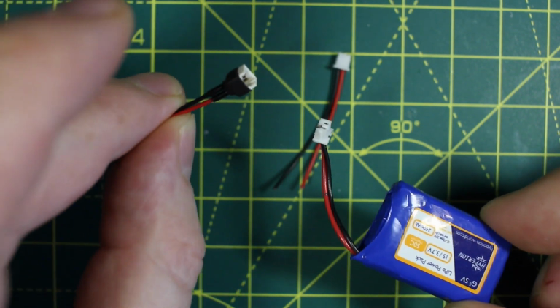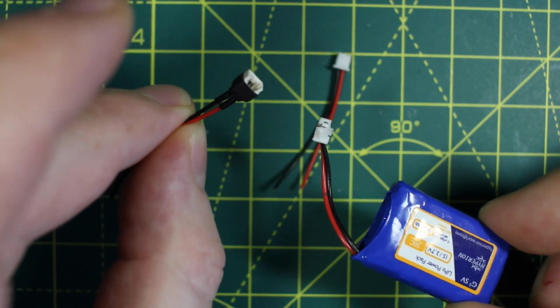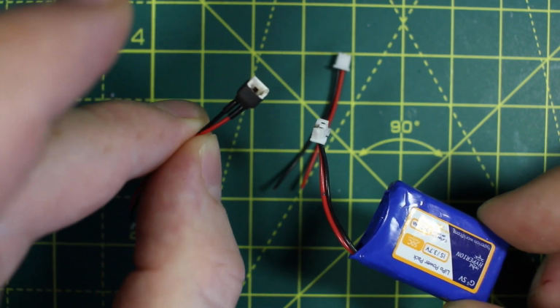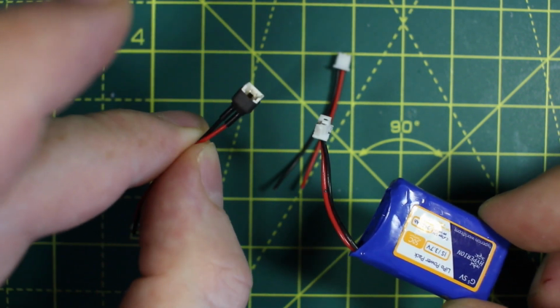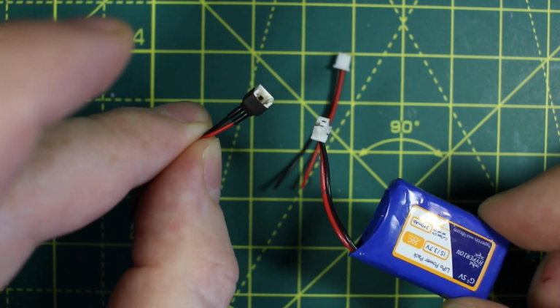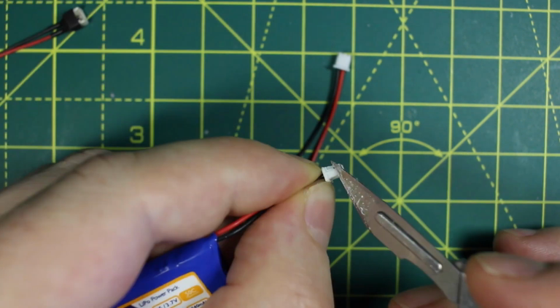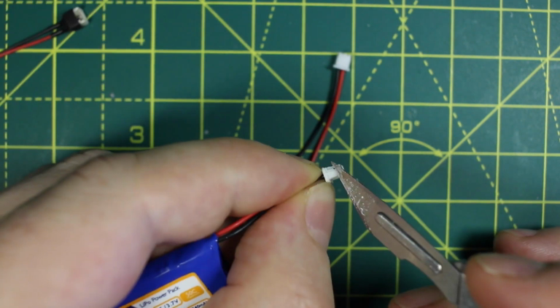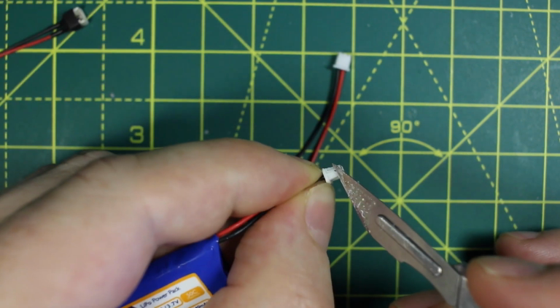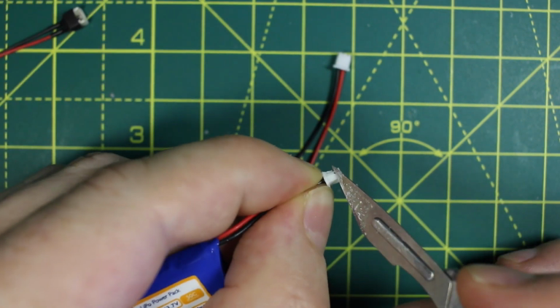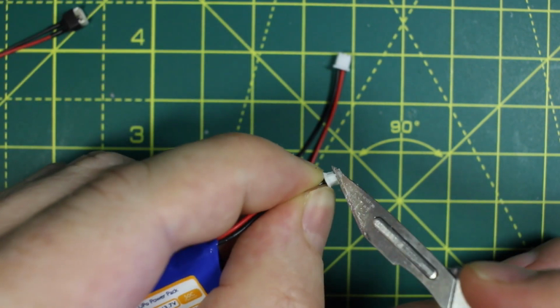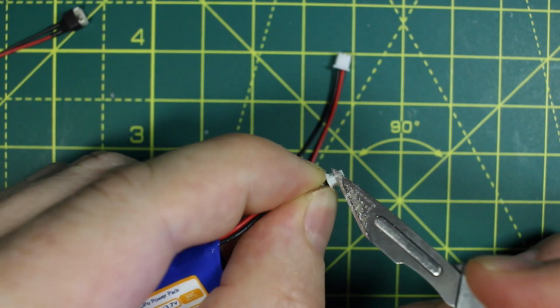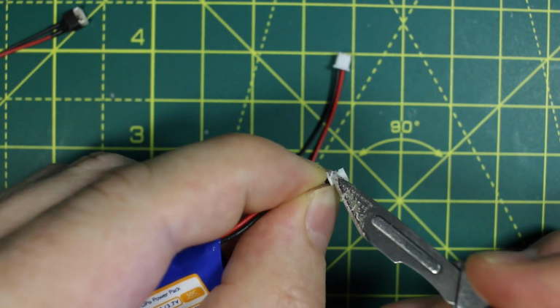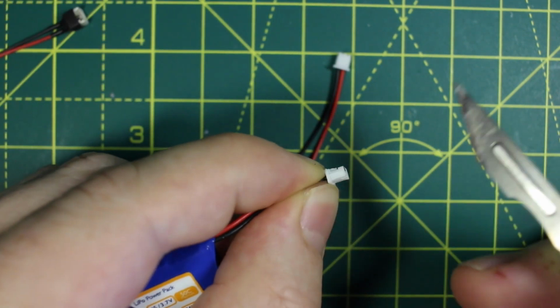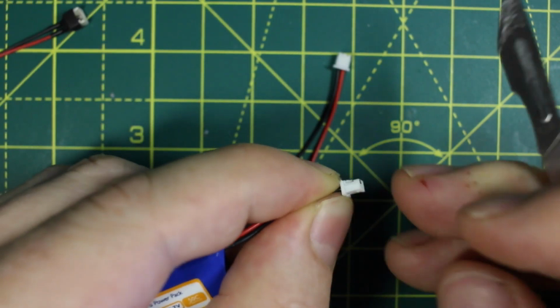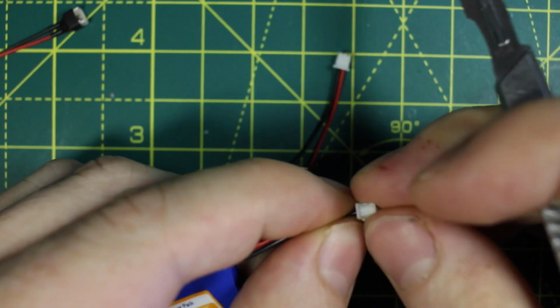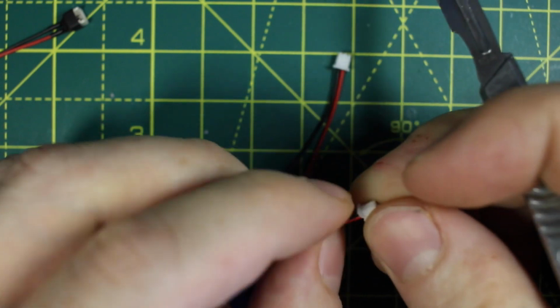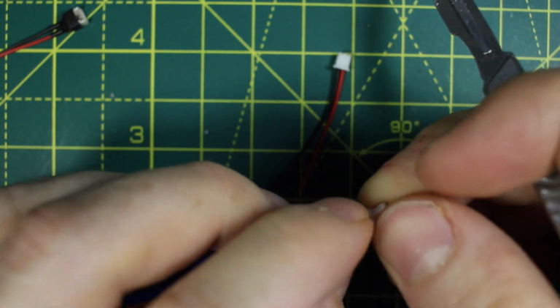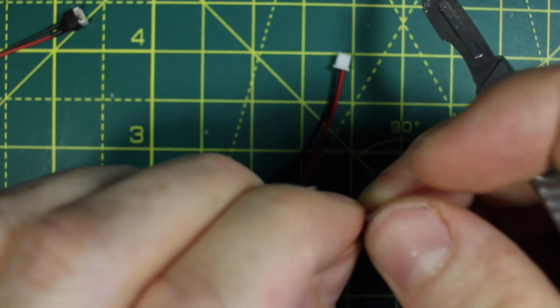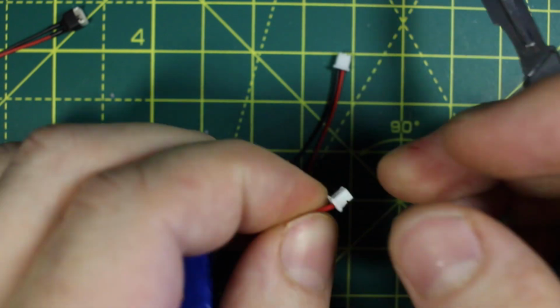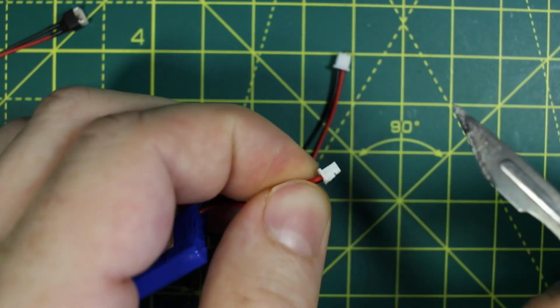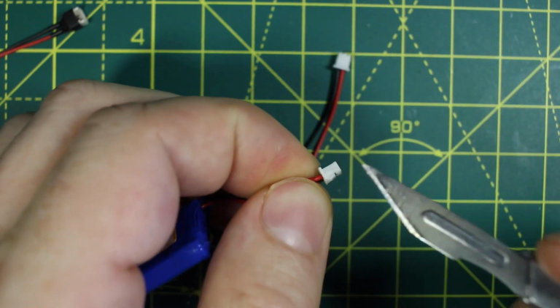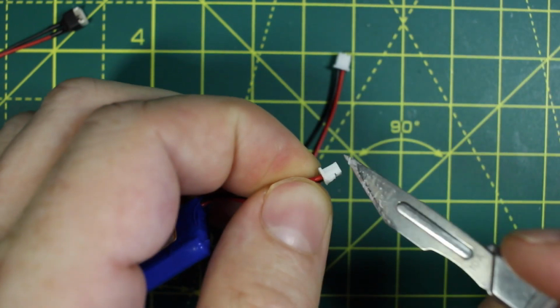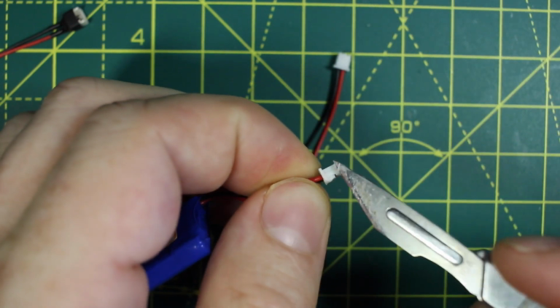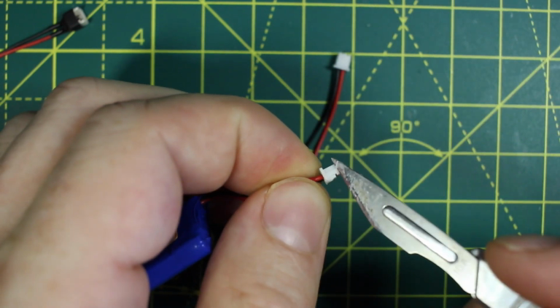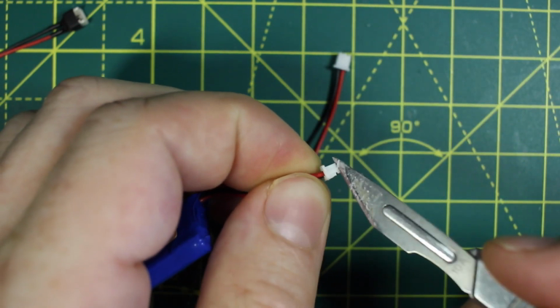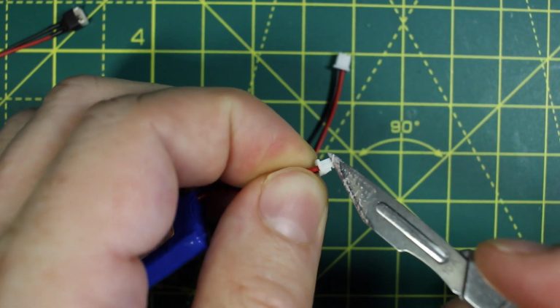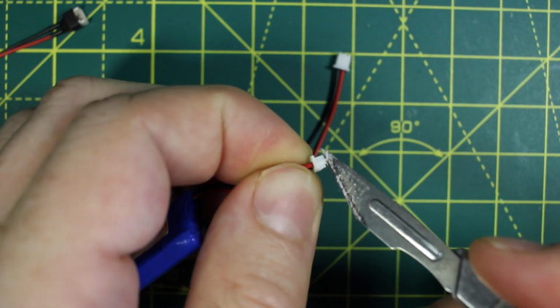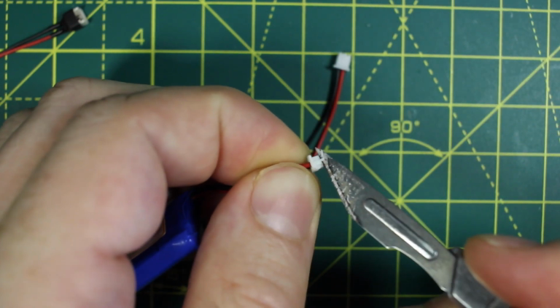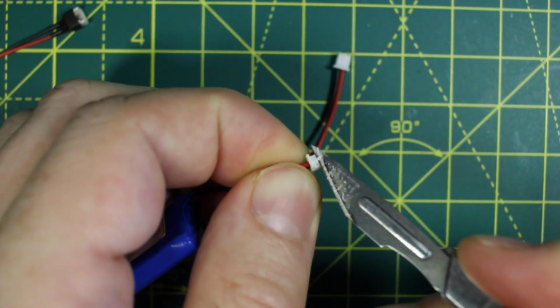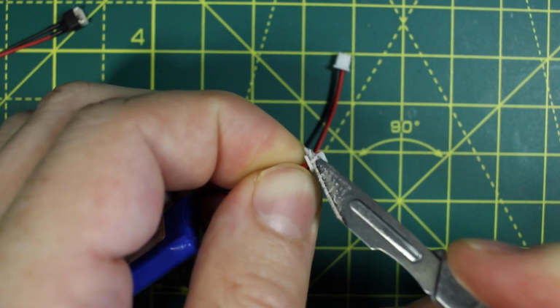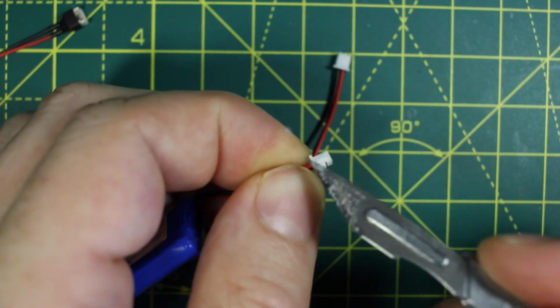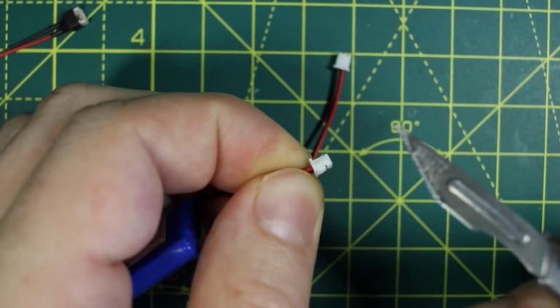Here's one of the batteries. I'll cut down the little tags on the side of the connector to make it easier to plug in and out. This helps avoid rough handling.